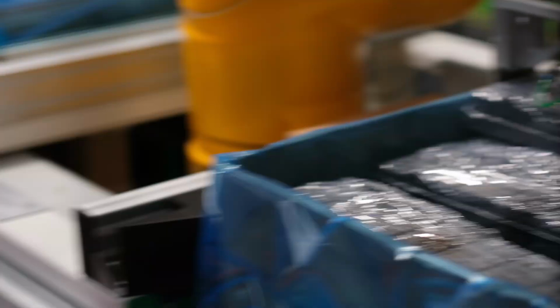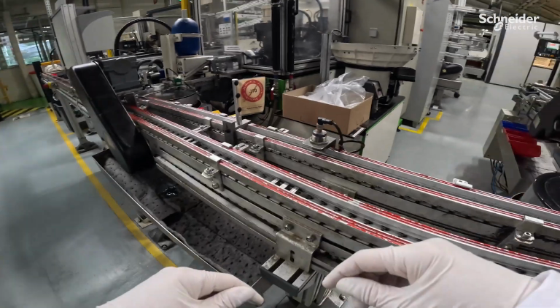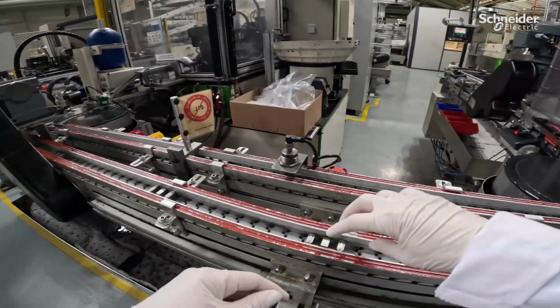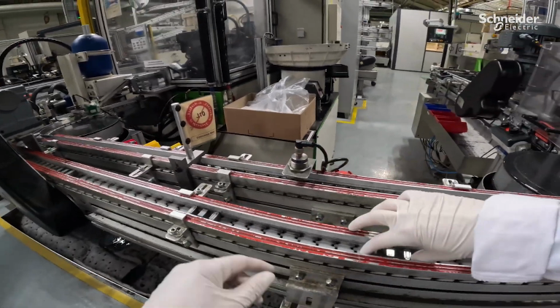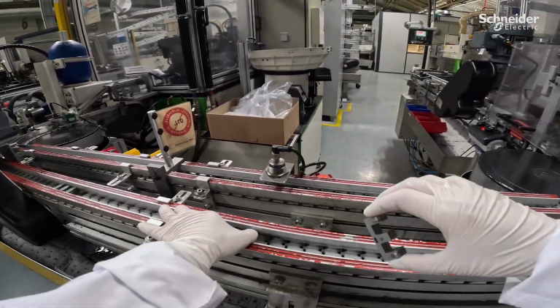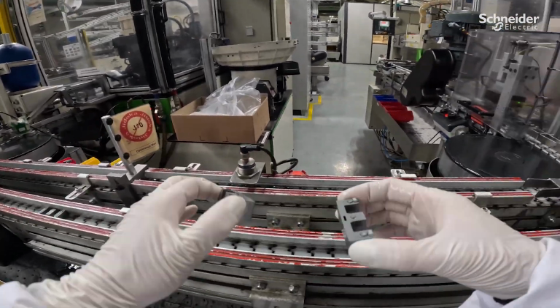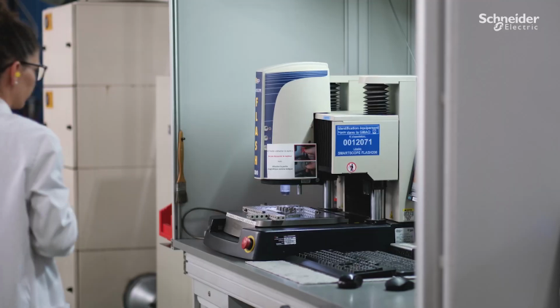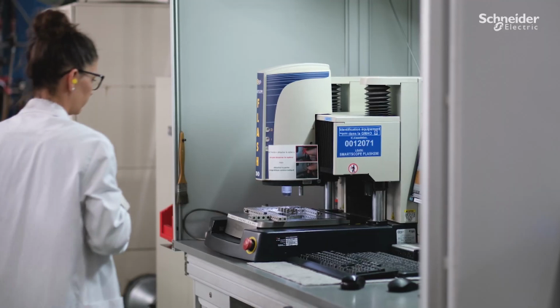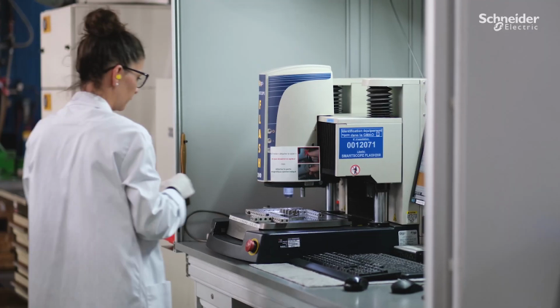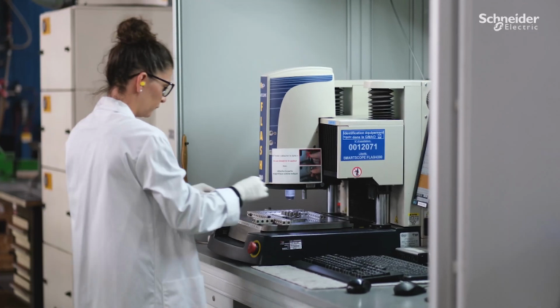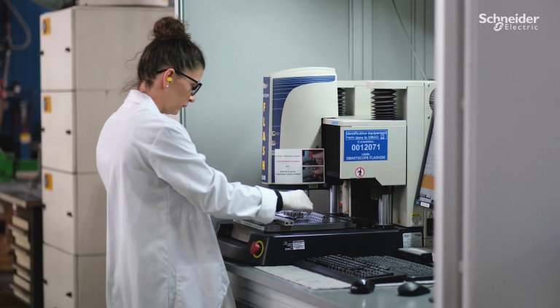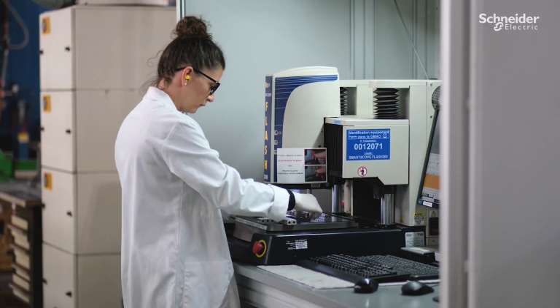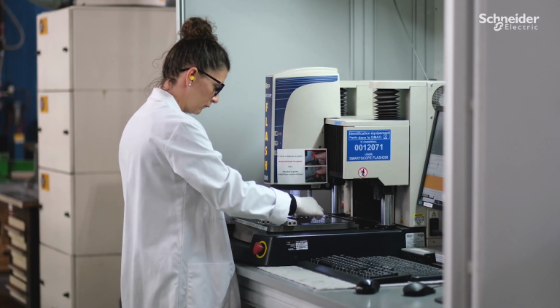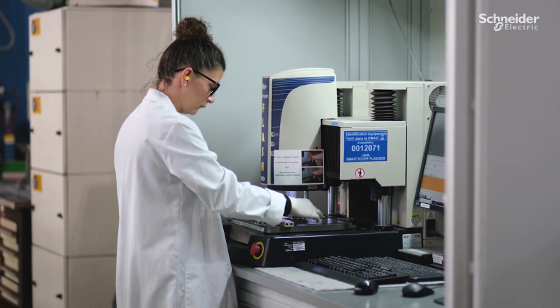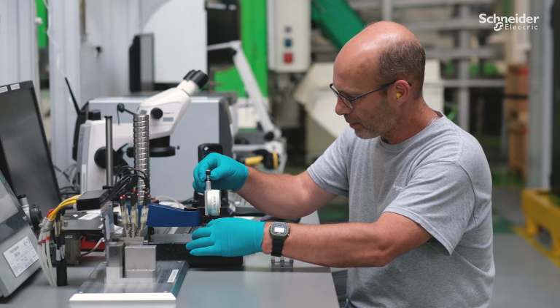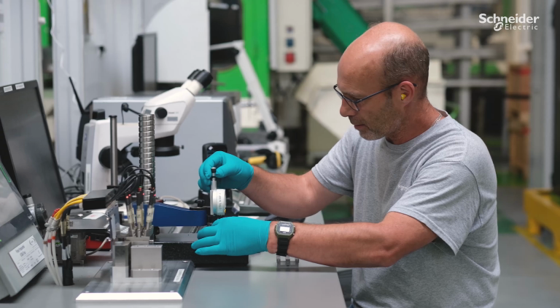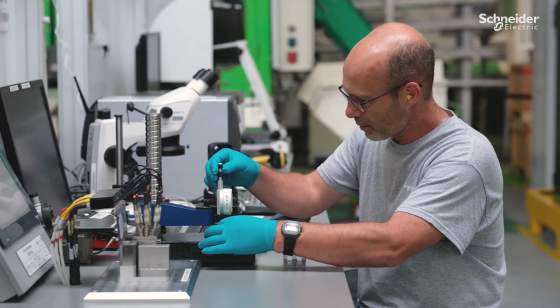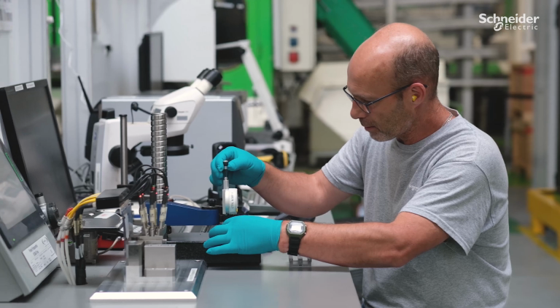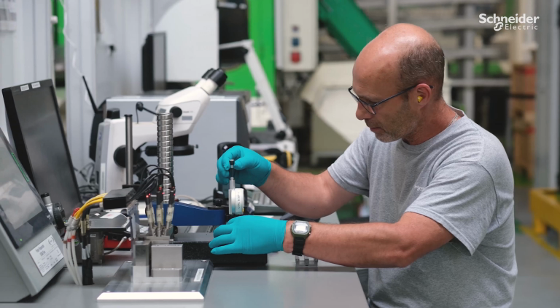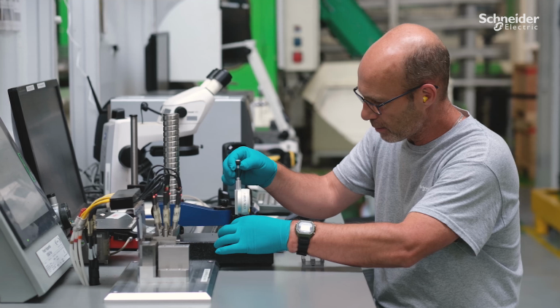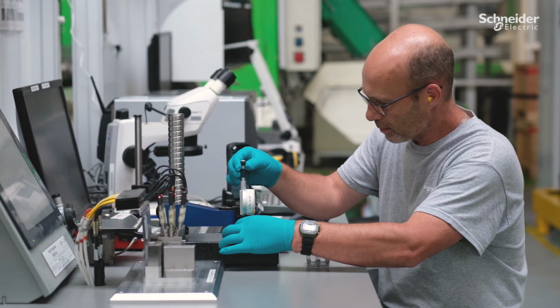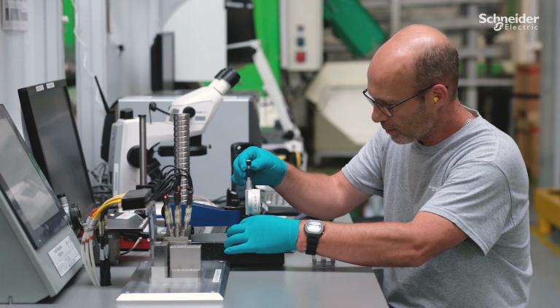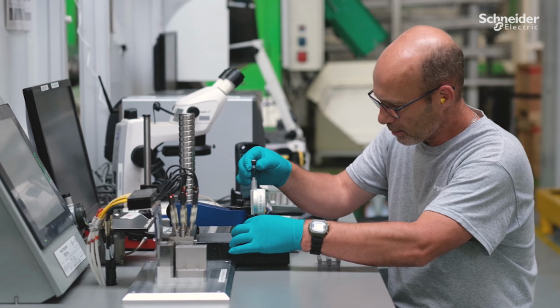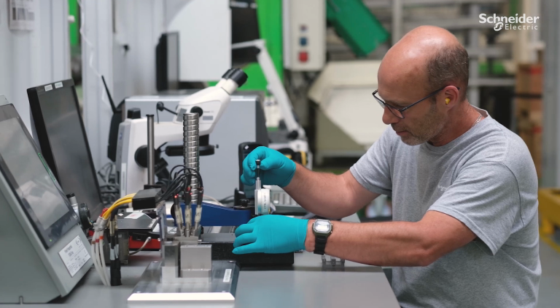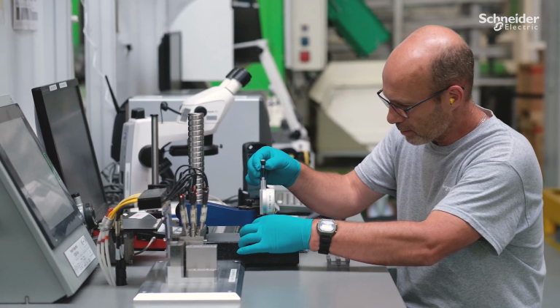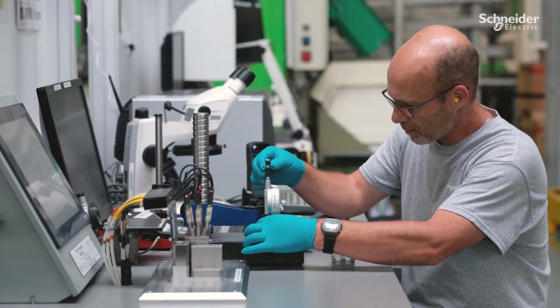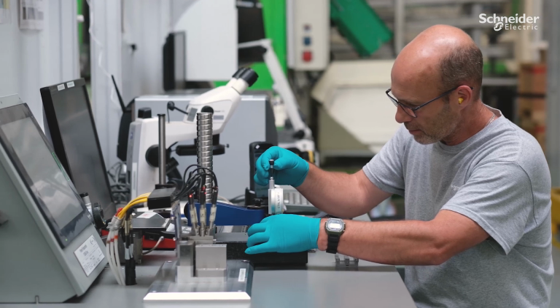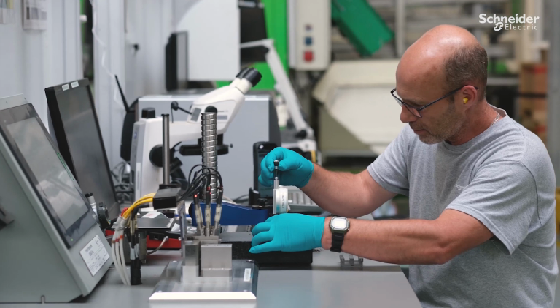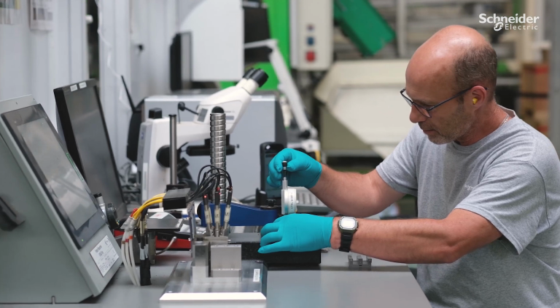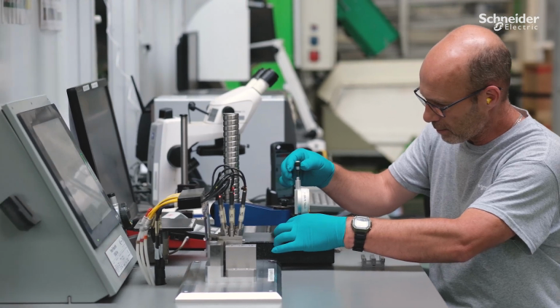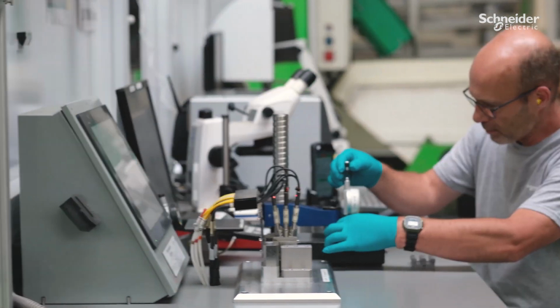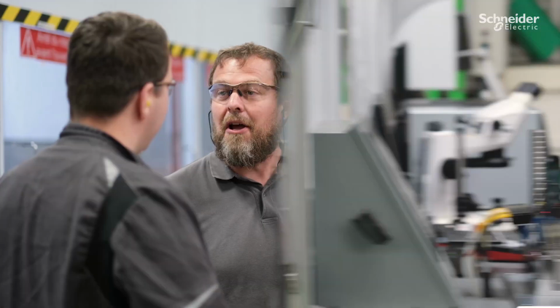We do not compromise on the quality of our products. That is why our controllers monitor our parts throughout the process.